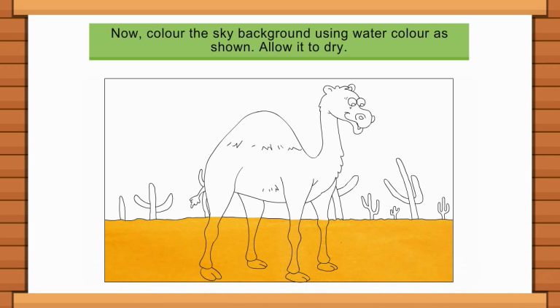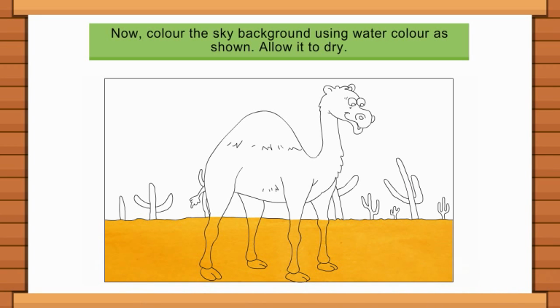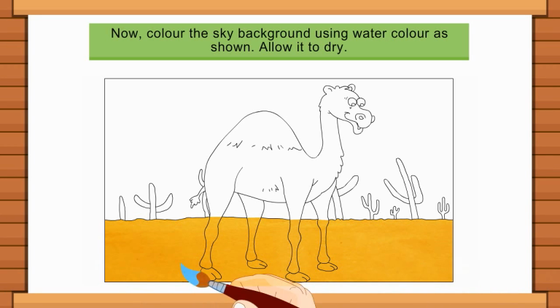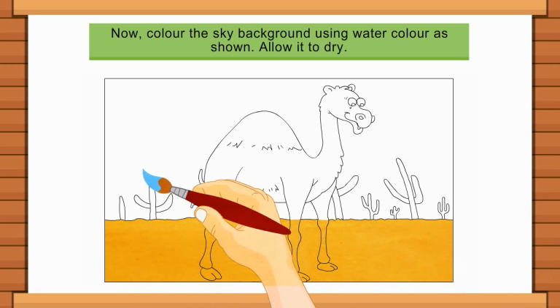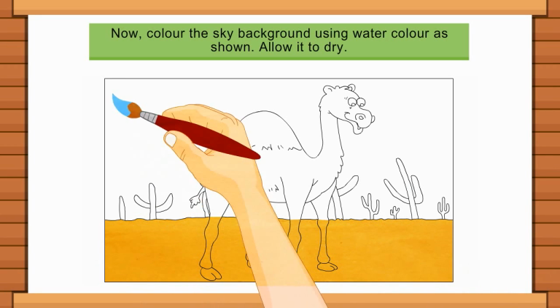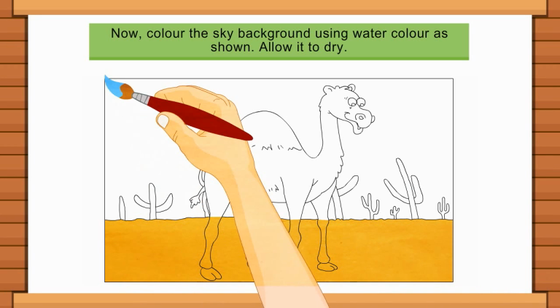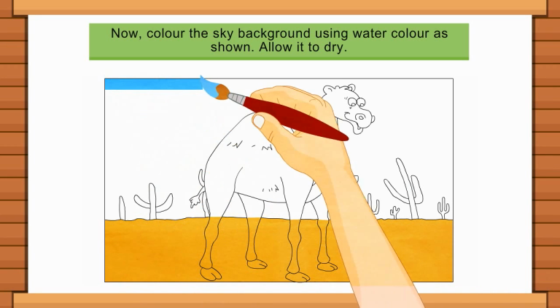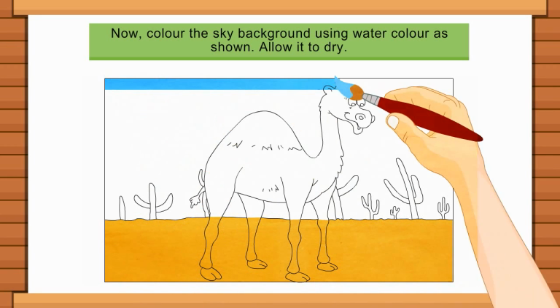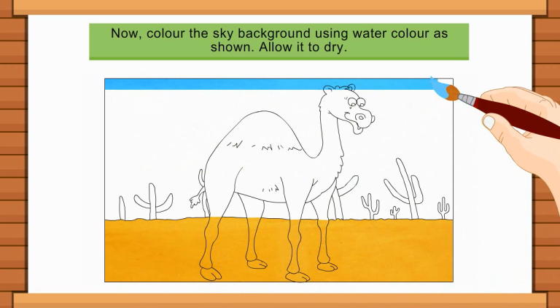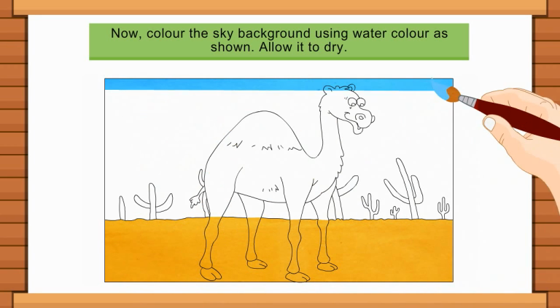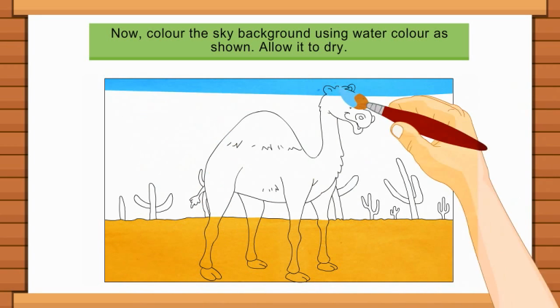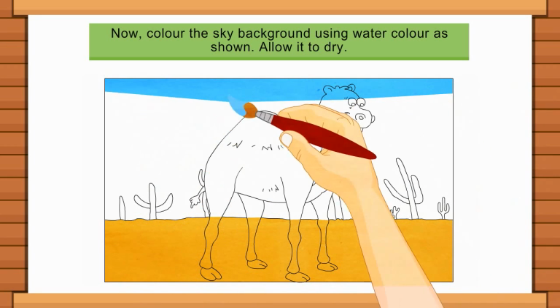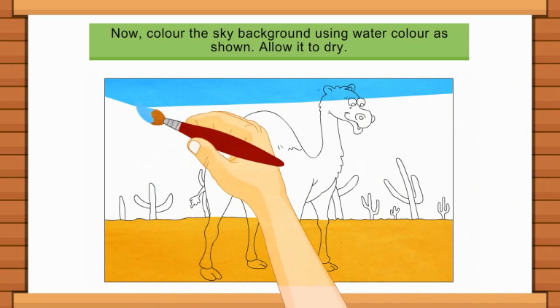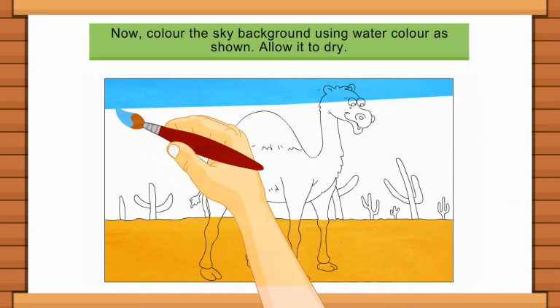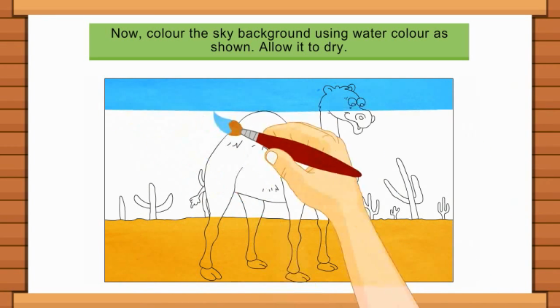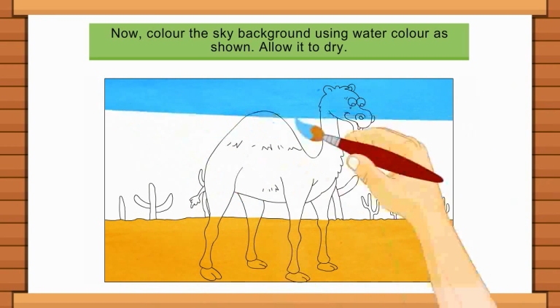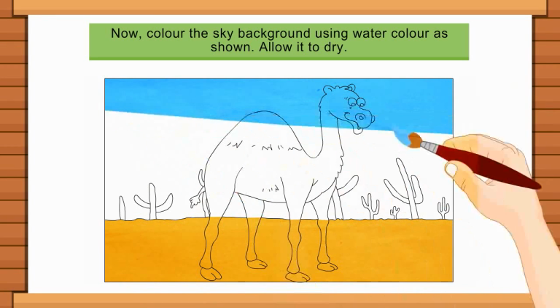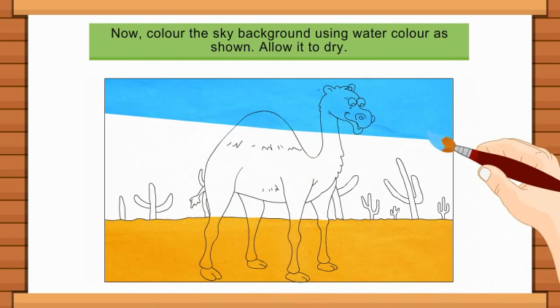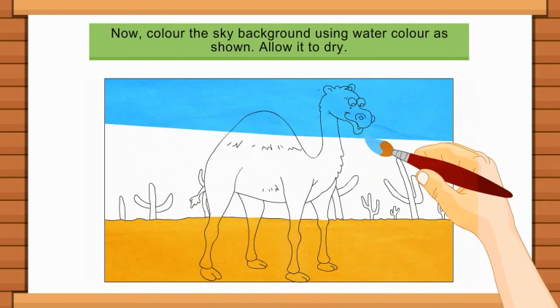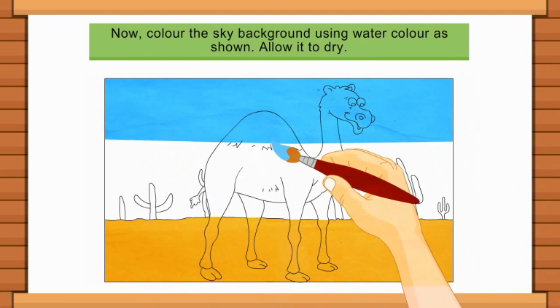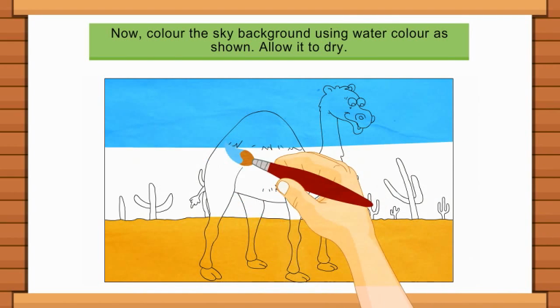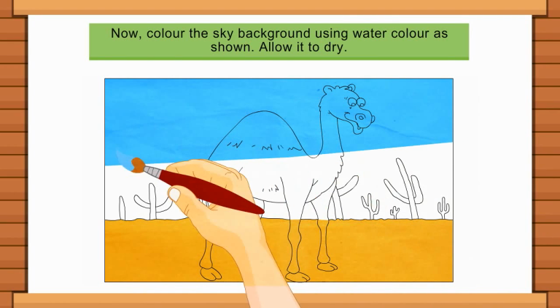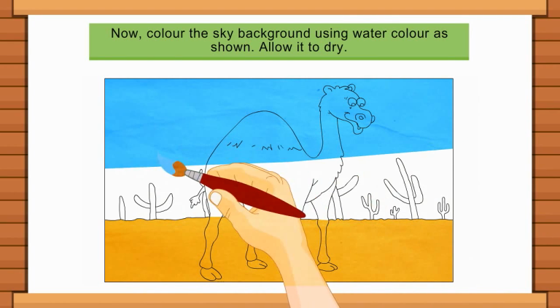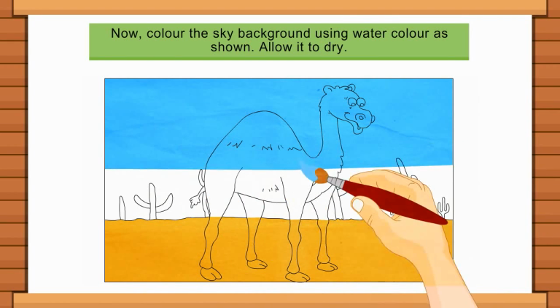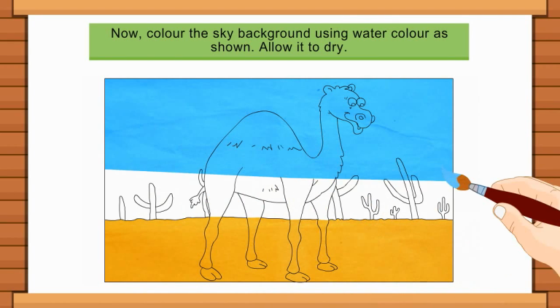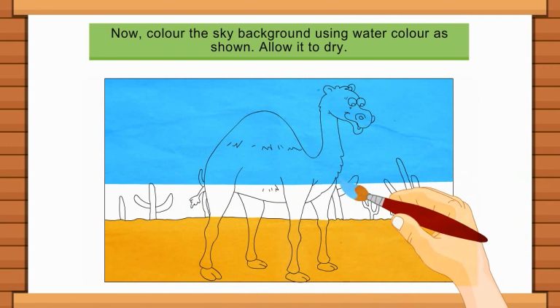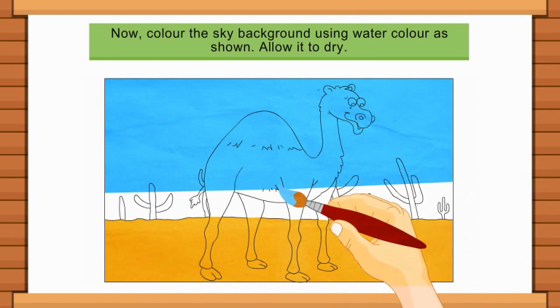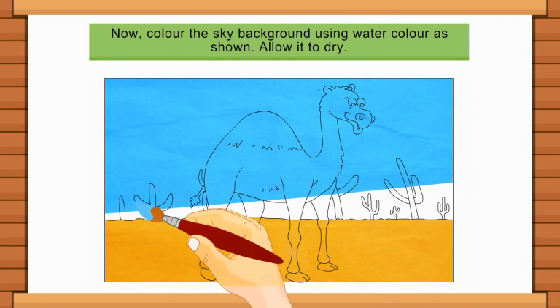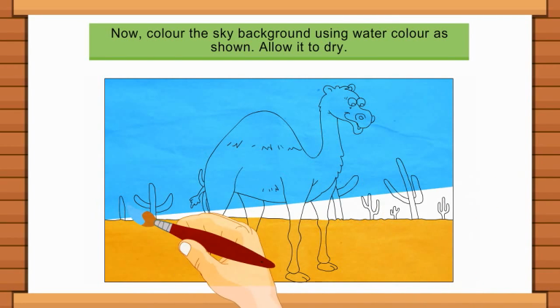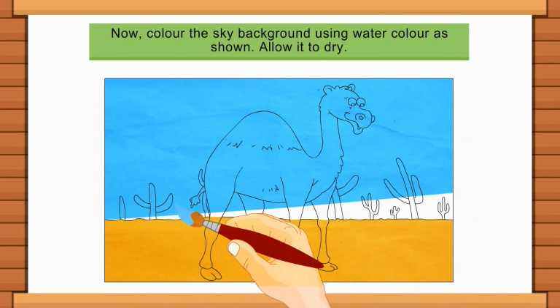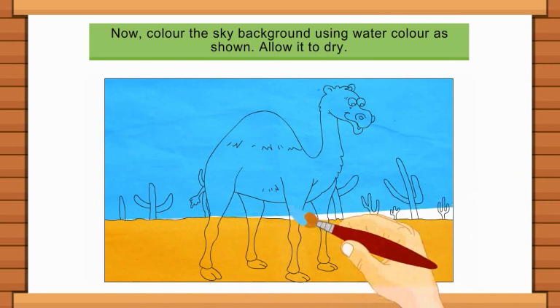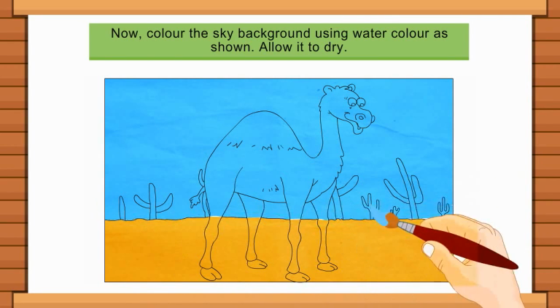Now, colour the sky background using watercolour as shown. Allow it to dry.